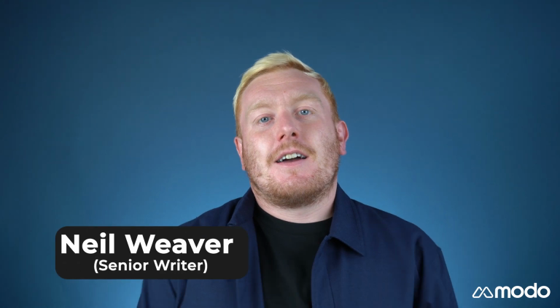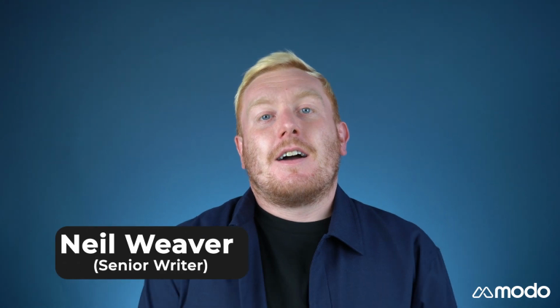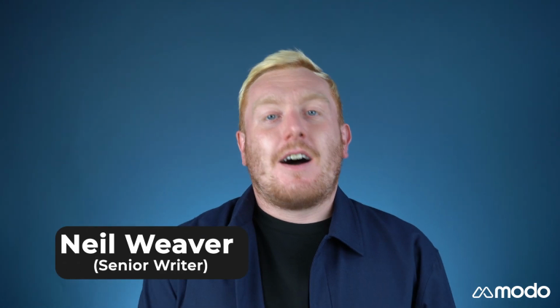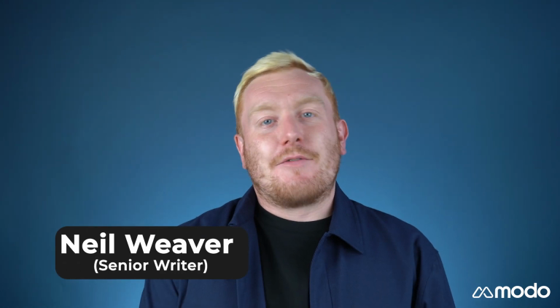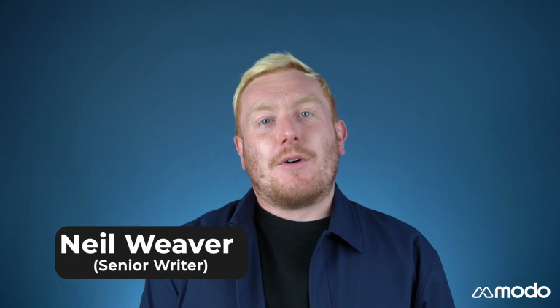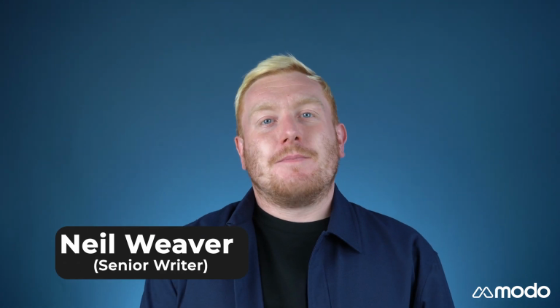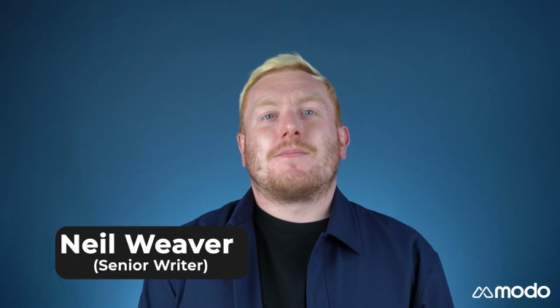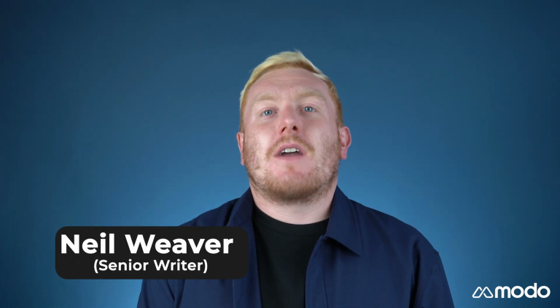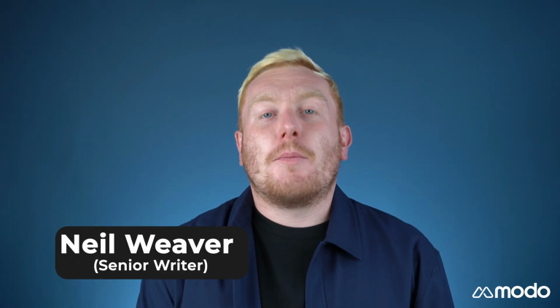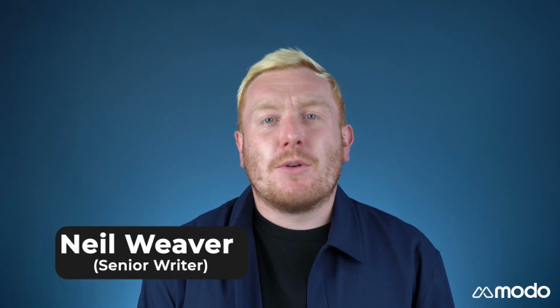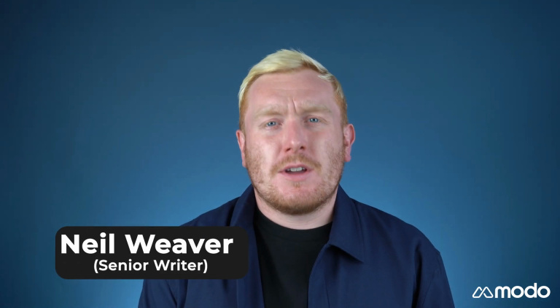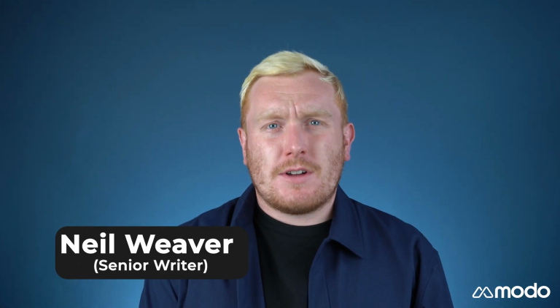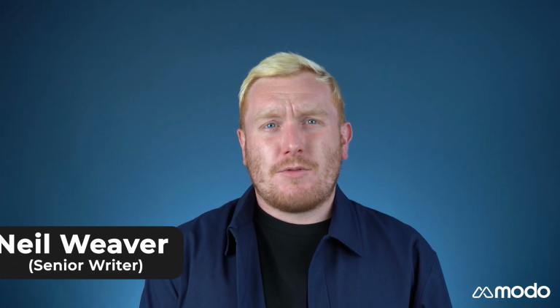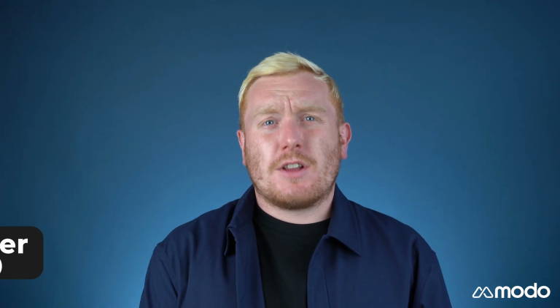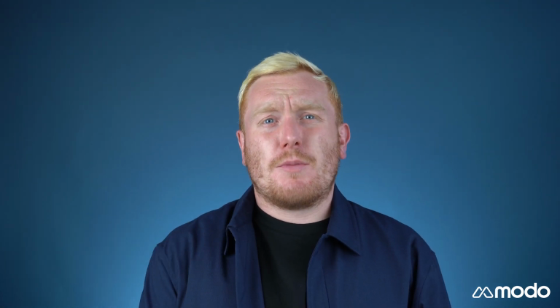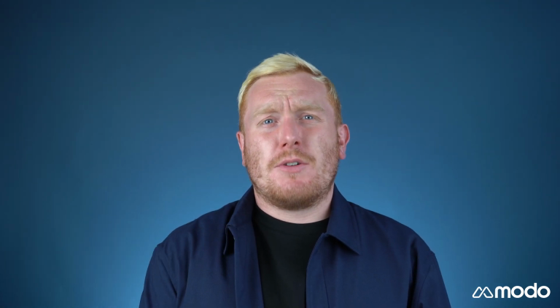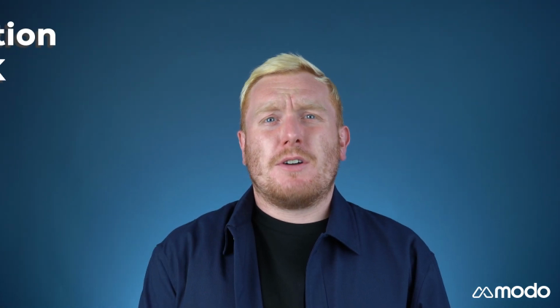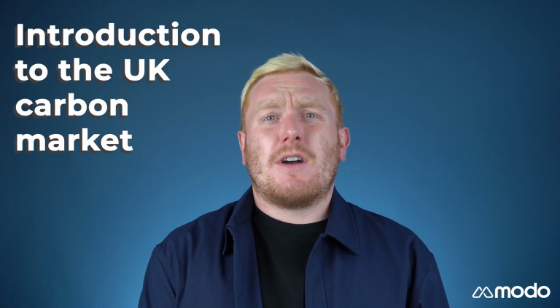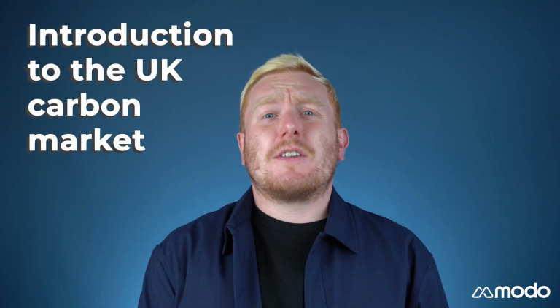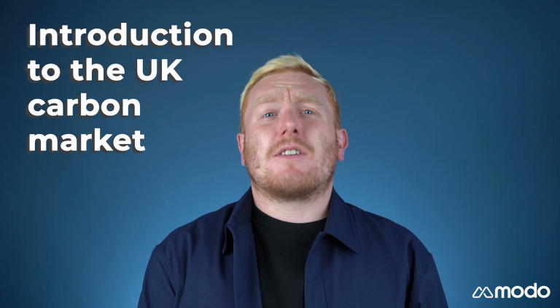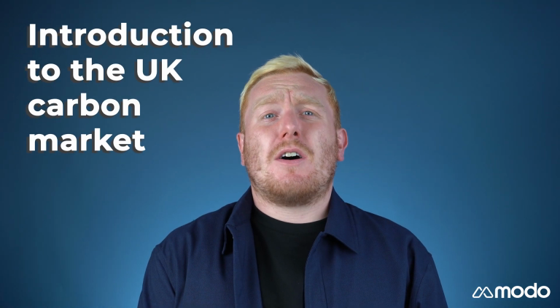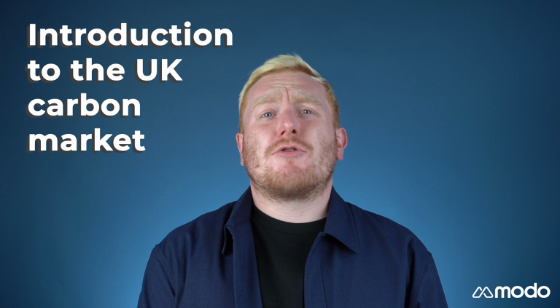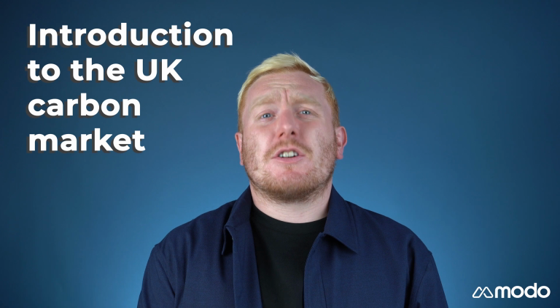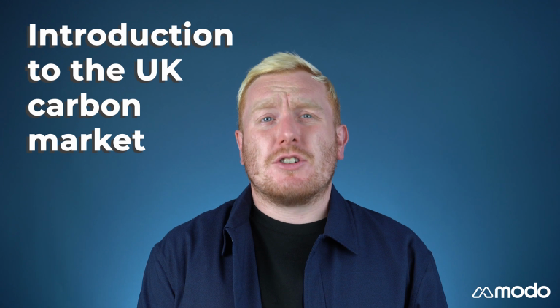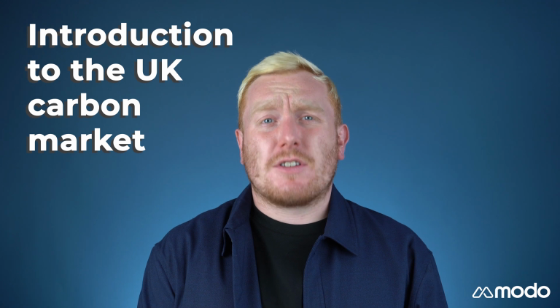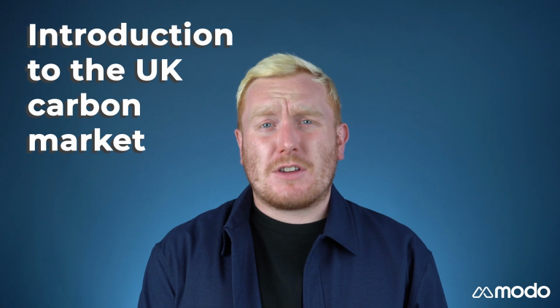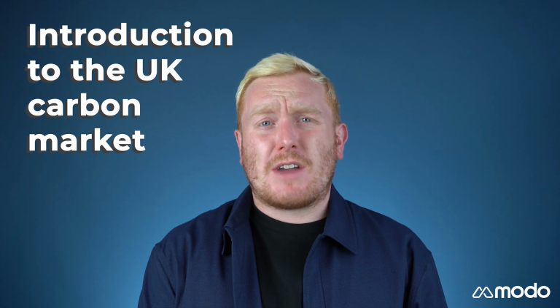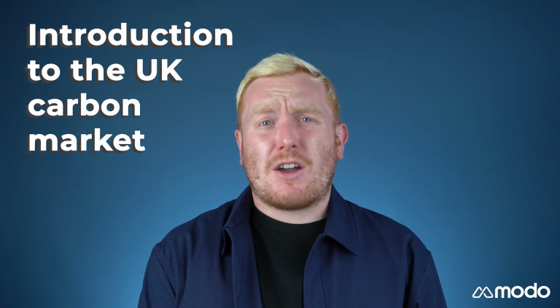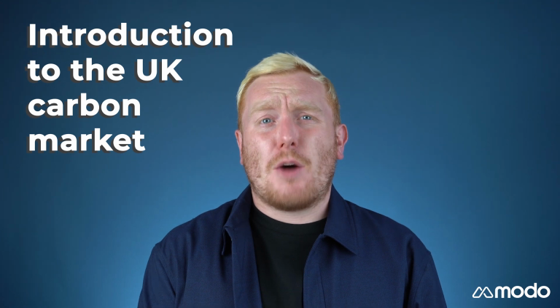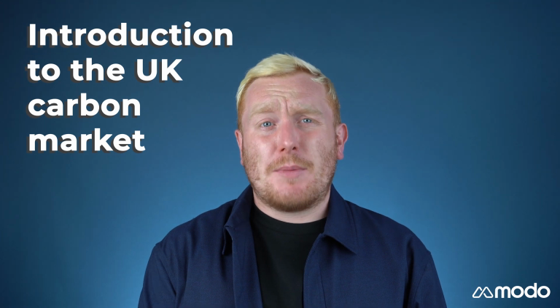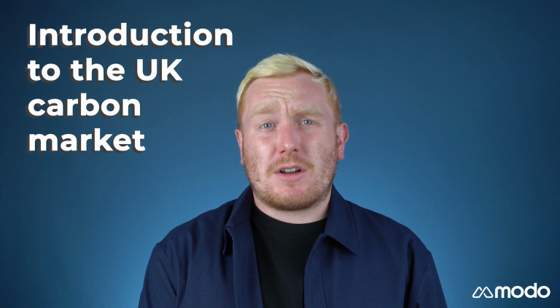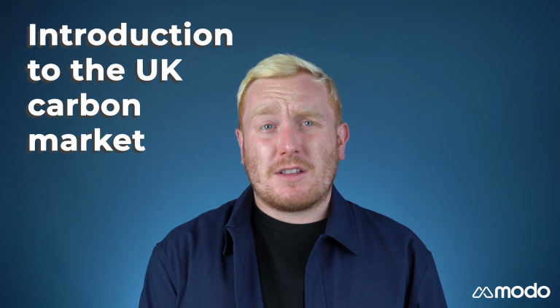Hi everyone. I'm Neil Weaver, writer at MODO, and this is our introduction to the UK carbon market.